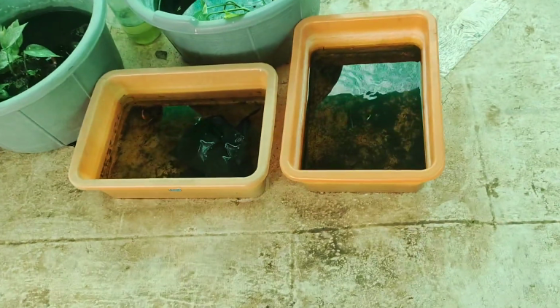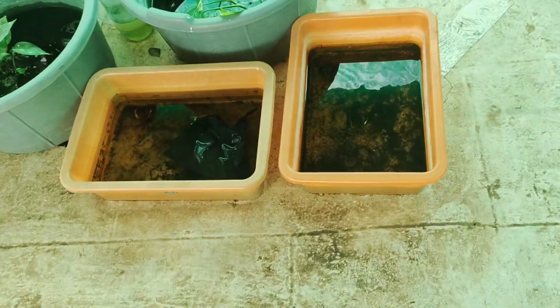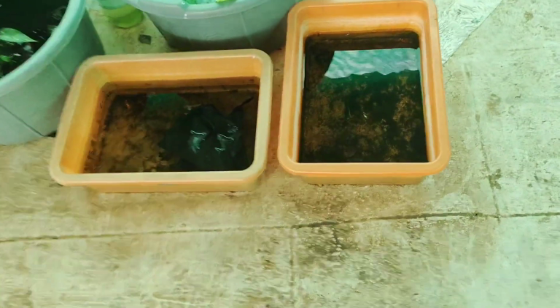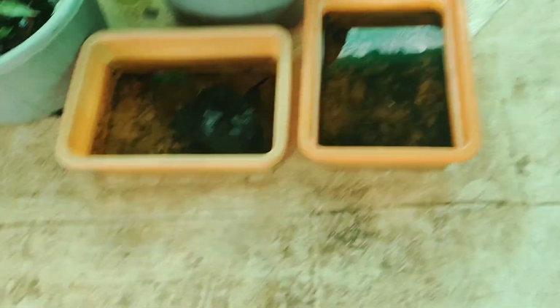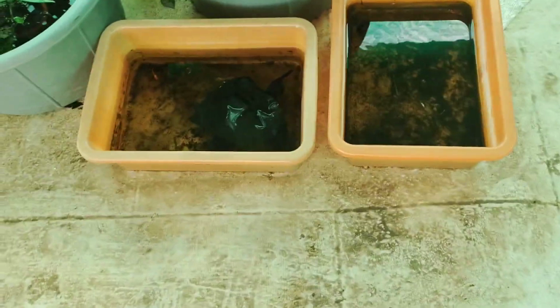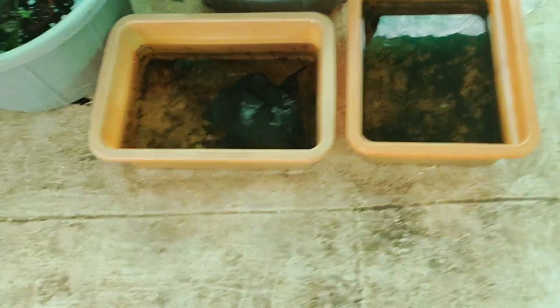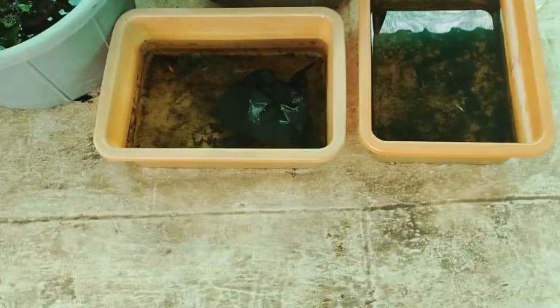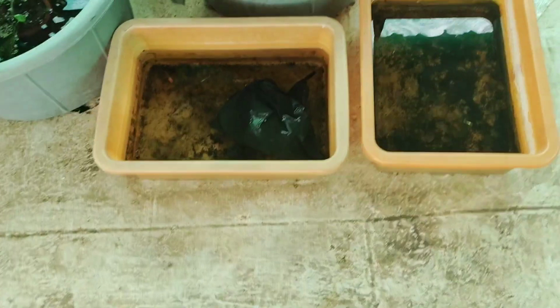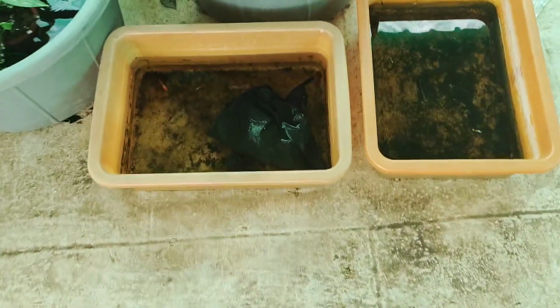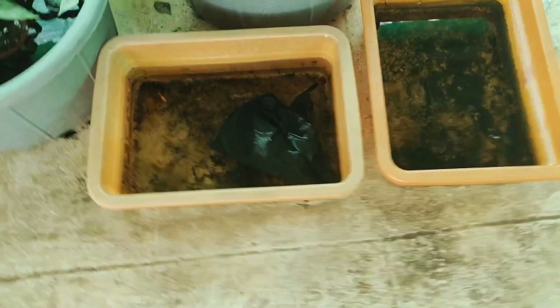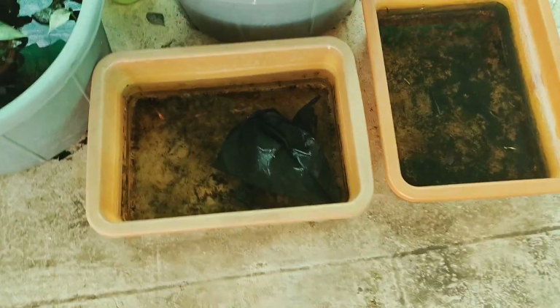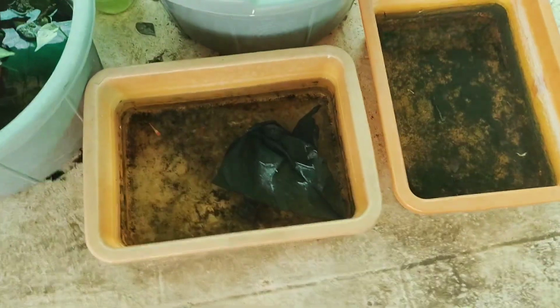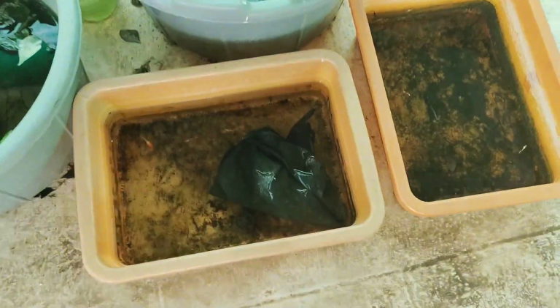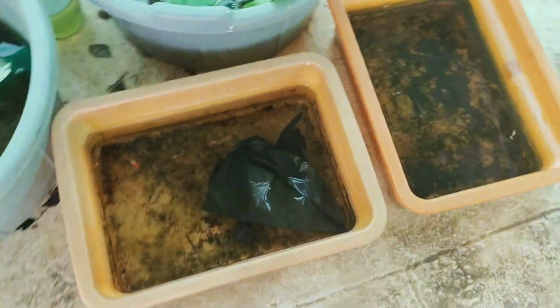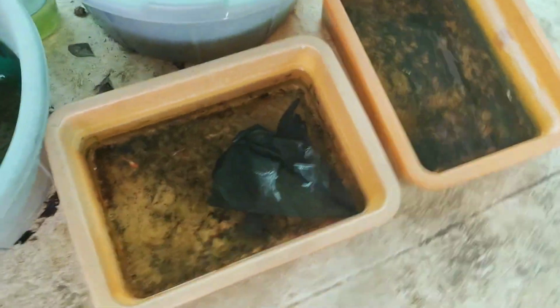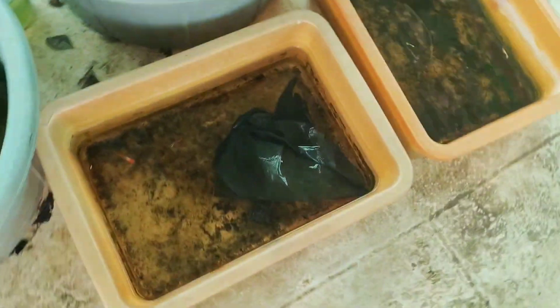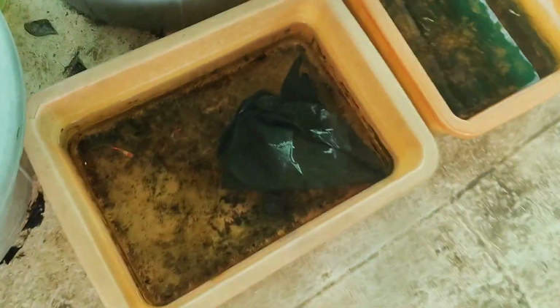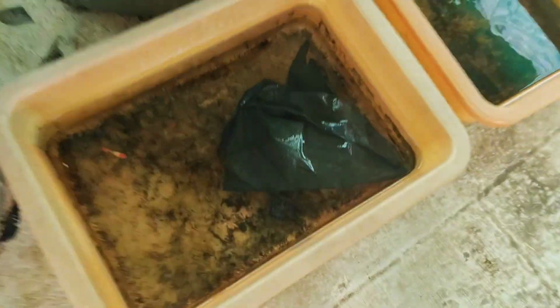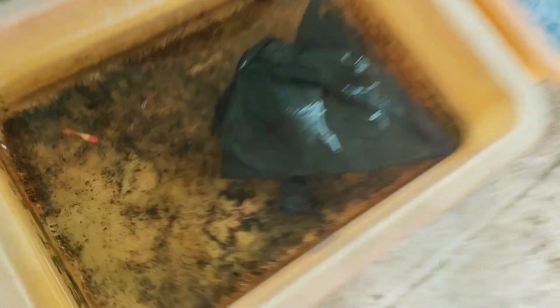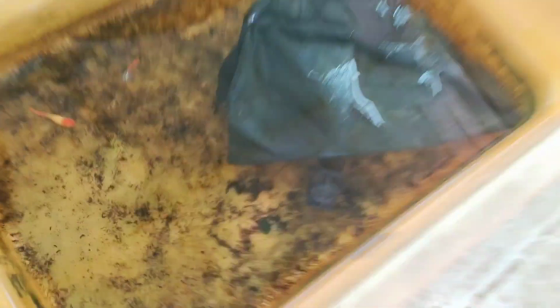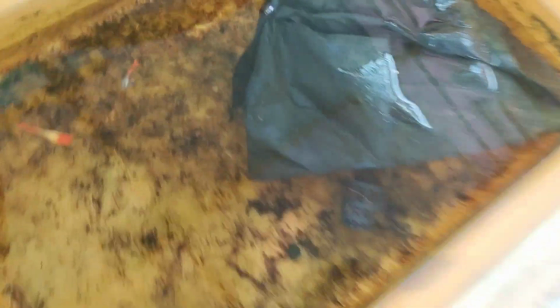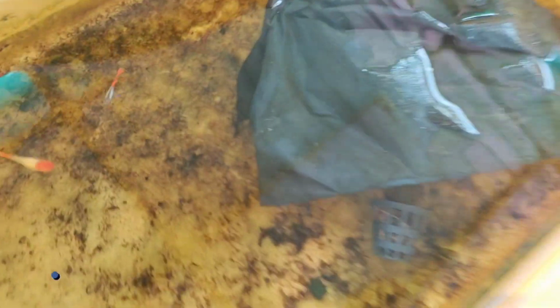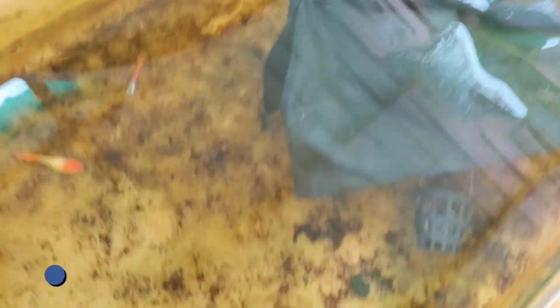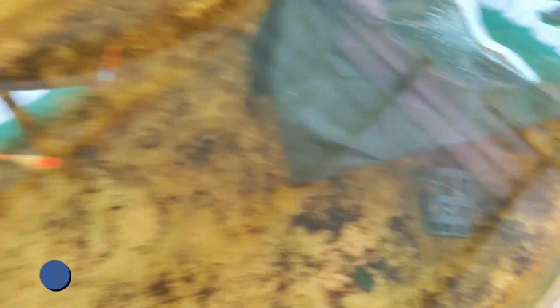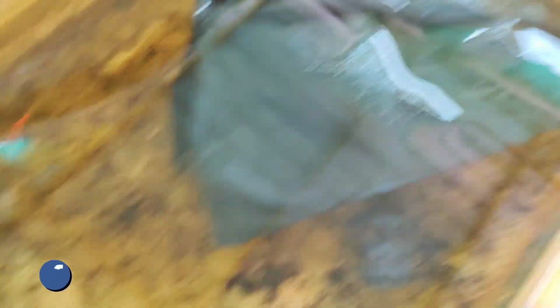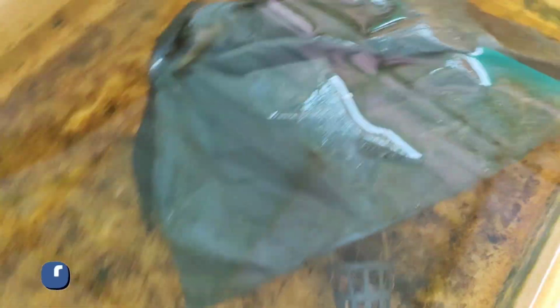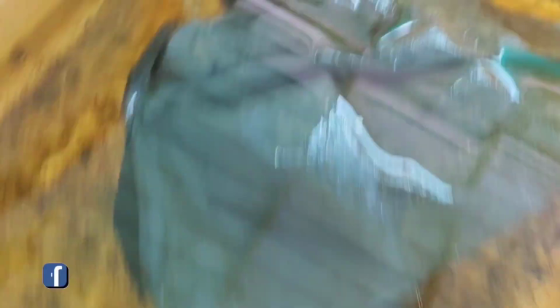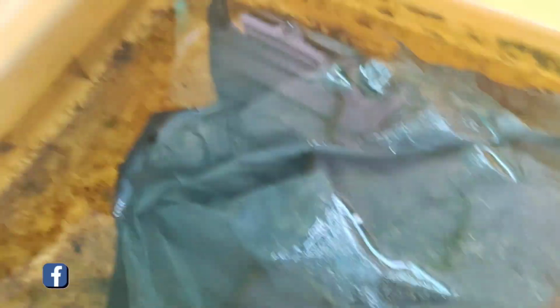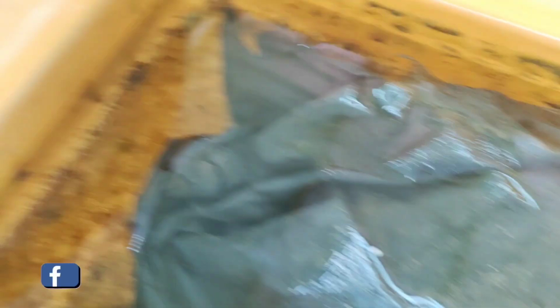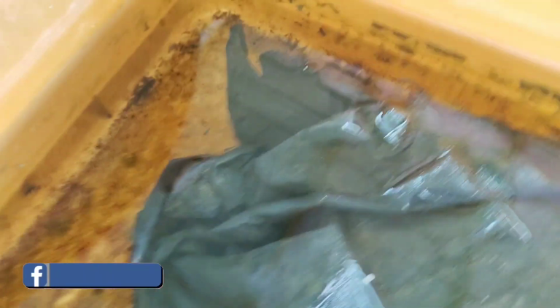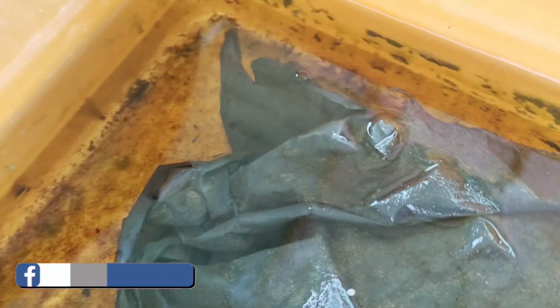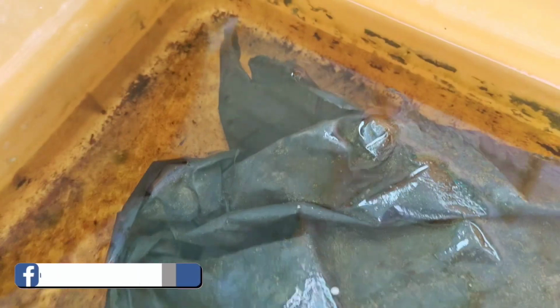Hi friends, I am going to check our guppy fish breeding set-up and see how many fish are going to eat.